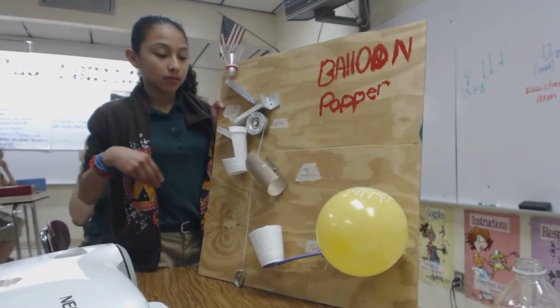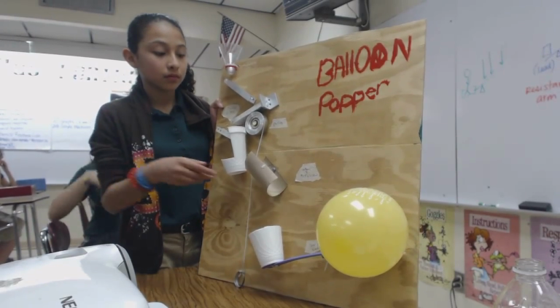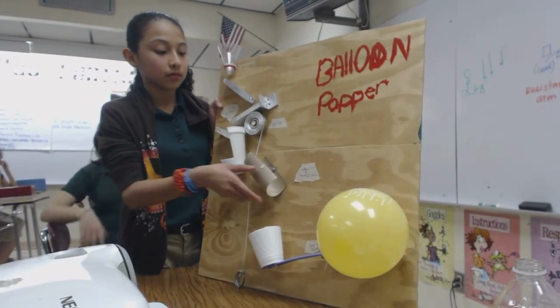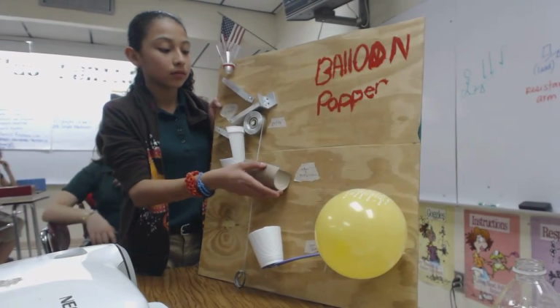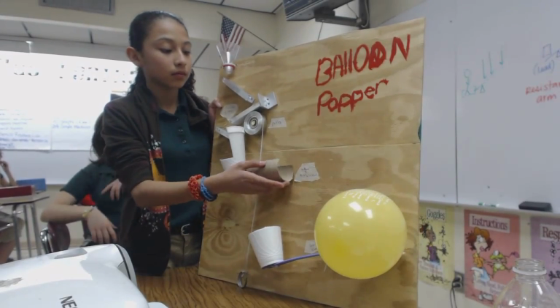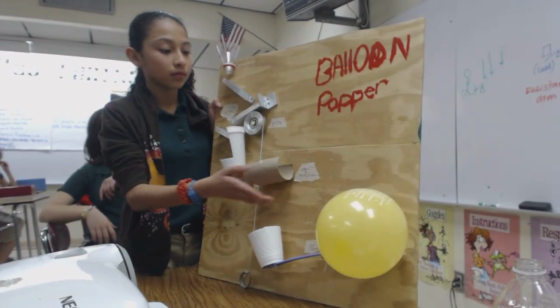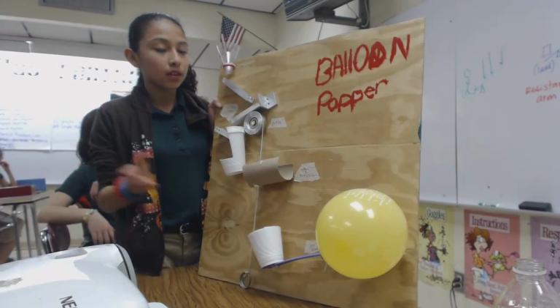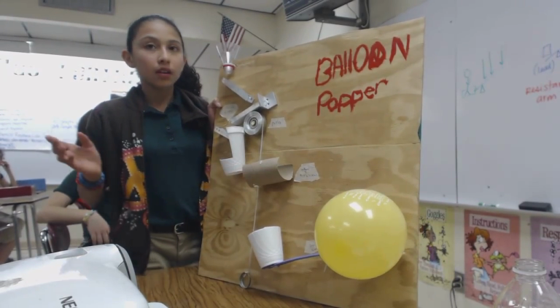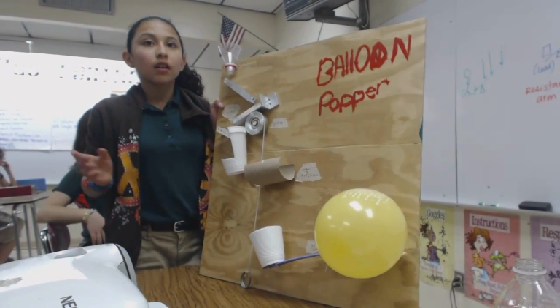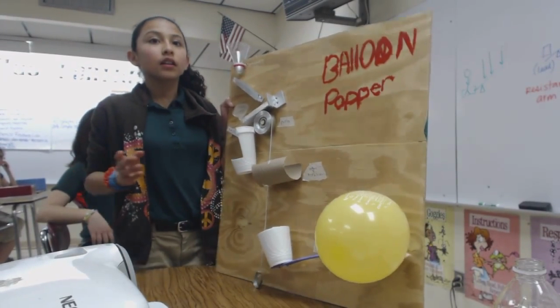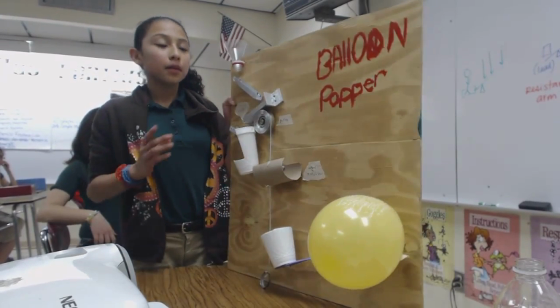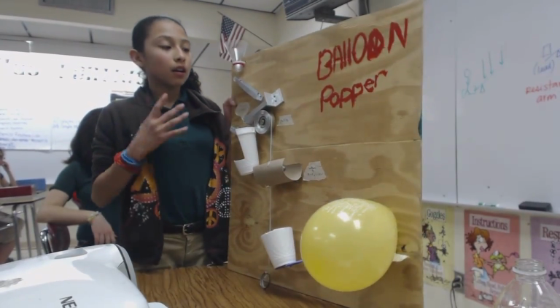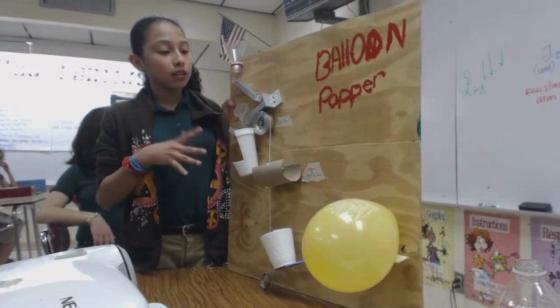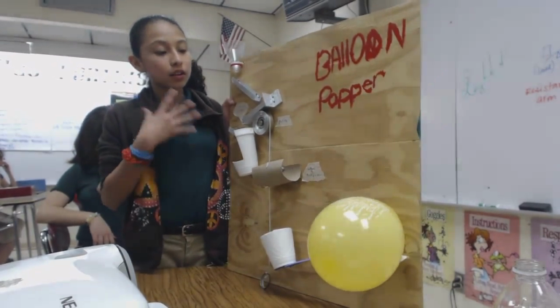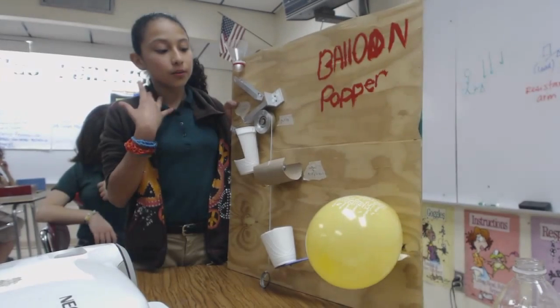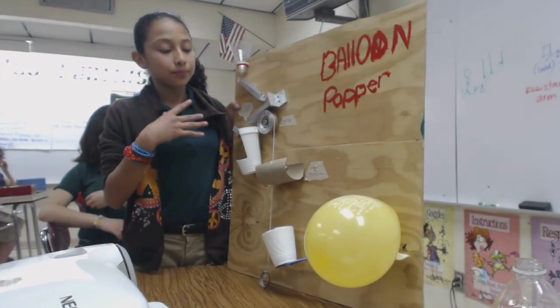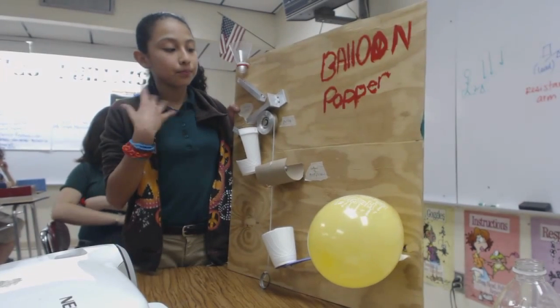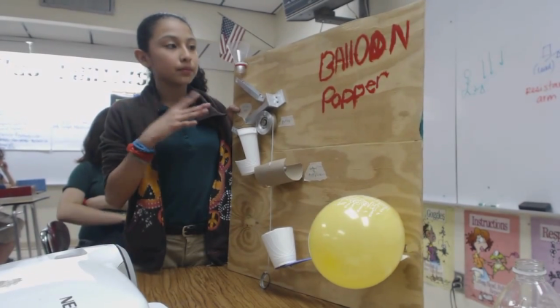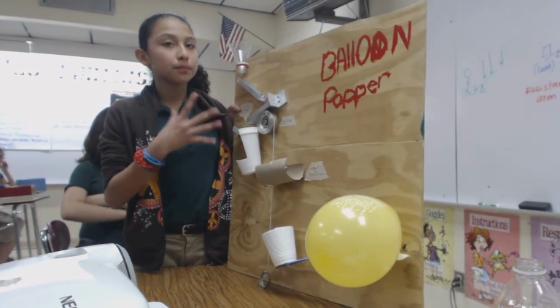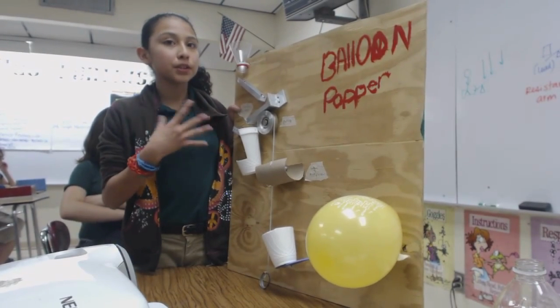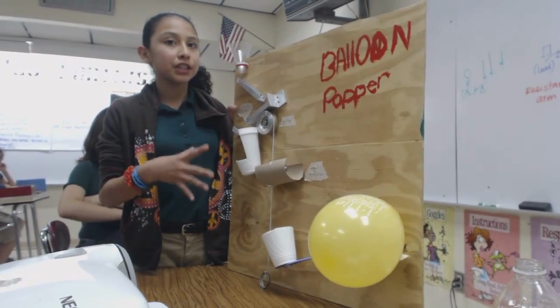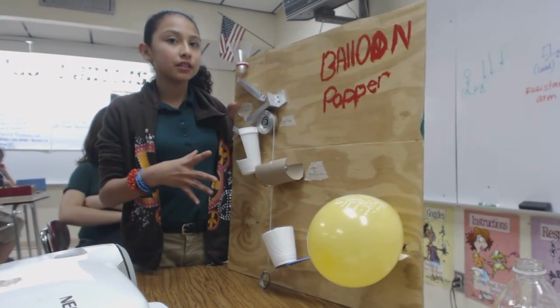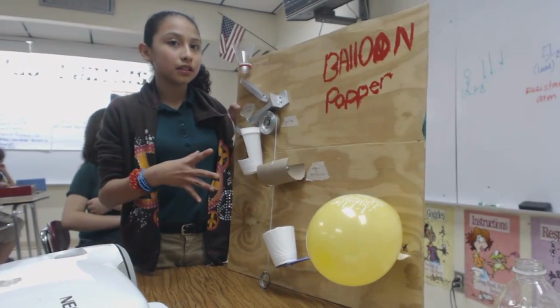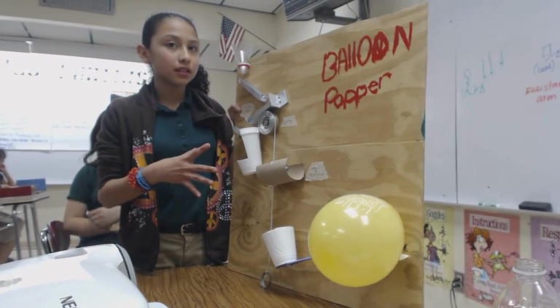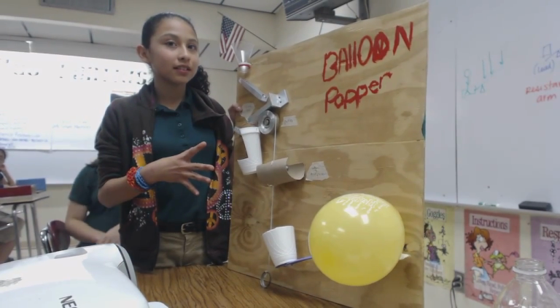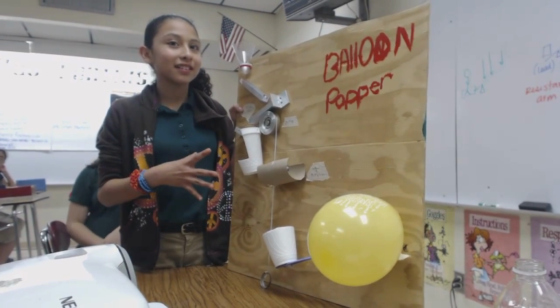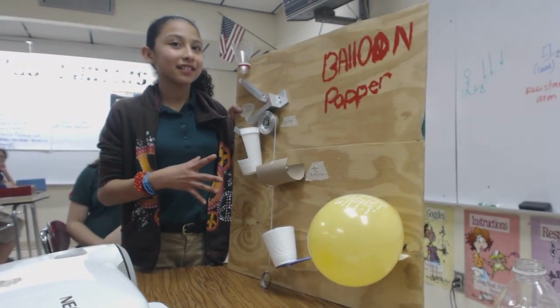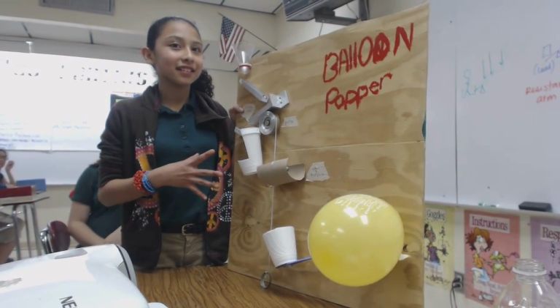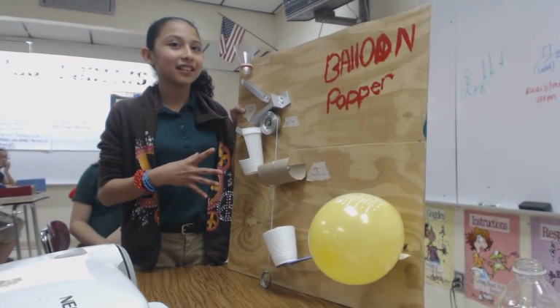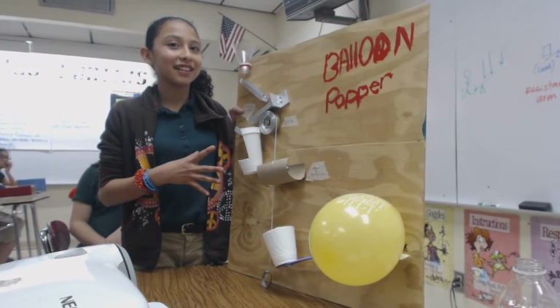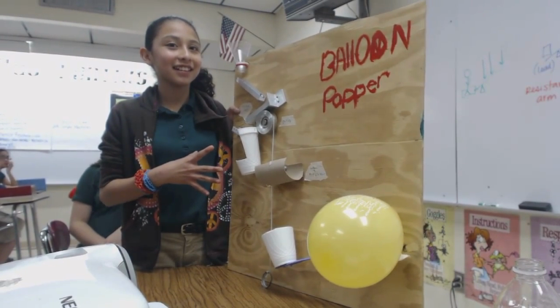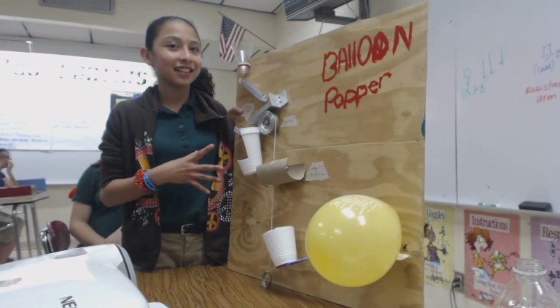Alexis, tell me about your project. It's about all the simple machines. All of them? Really? You got them all? Yeah. Name them.